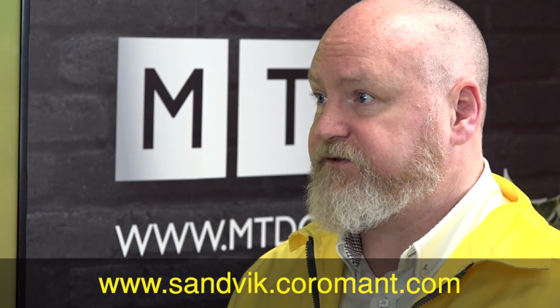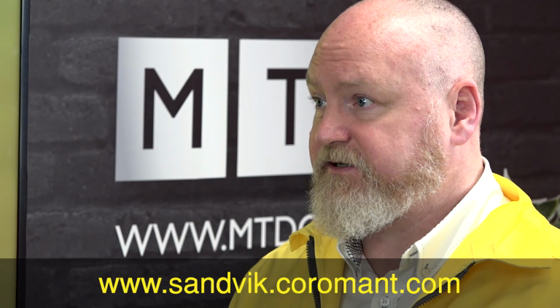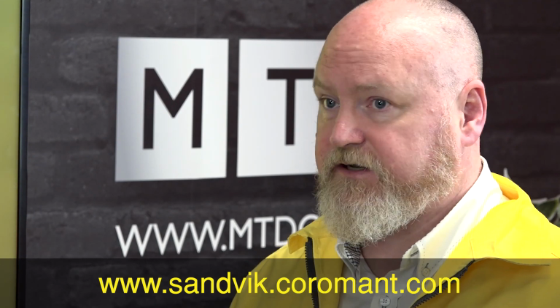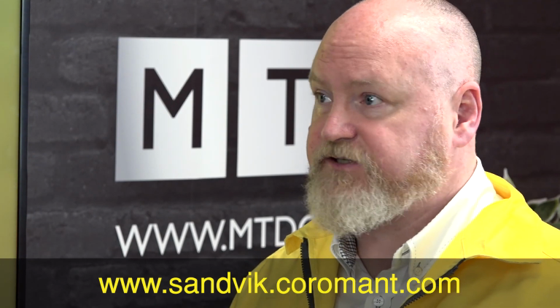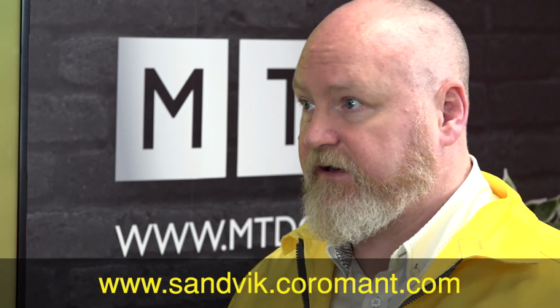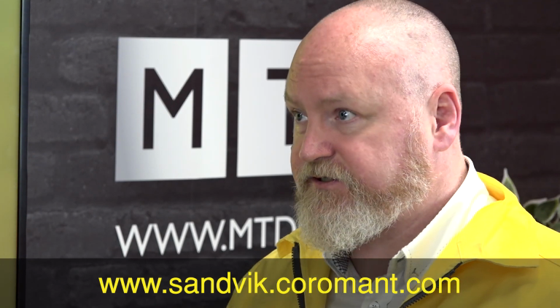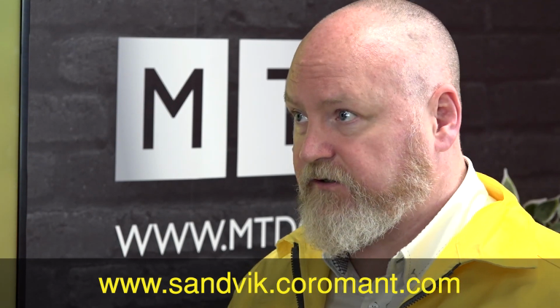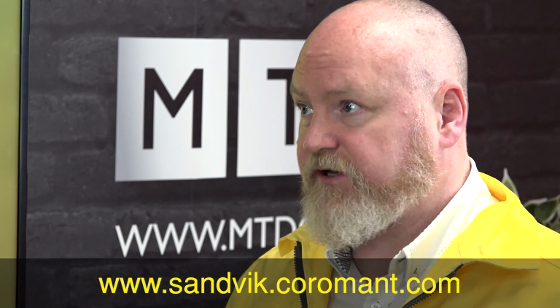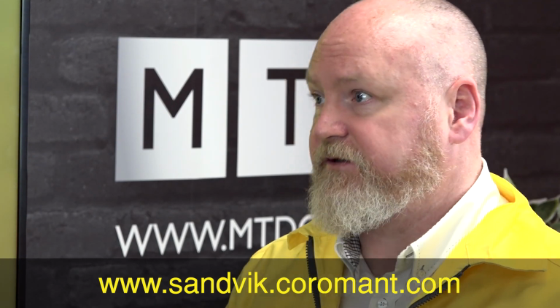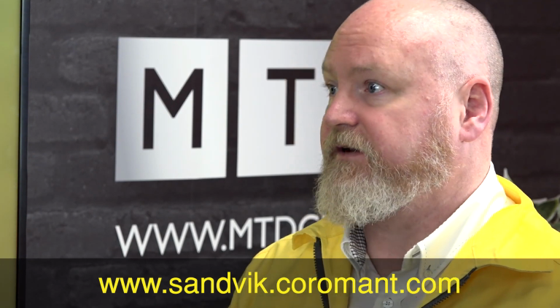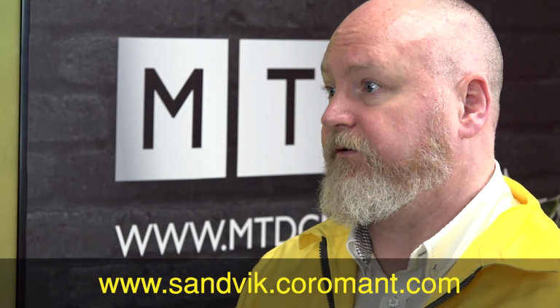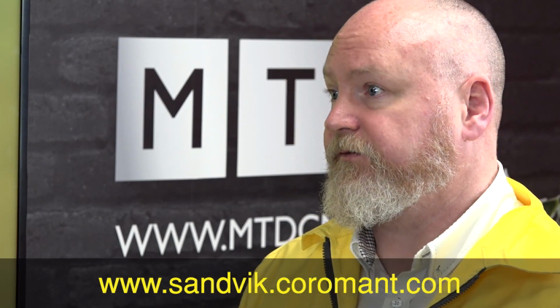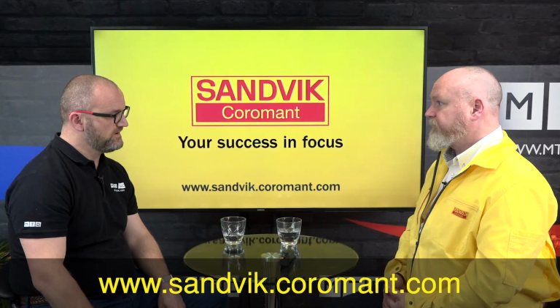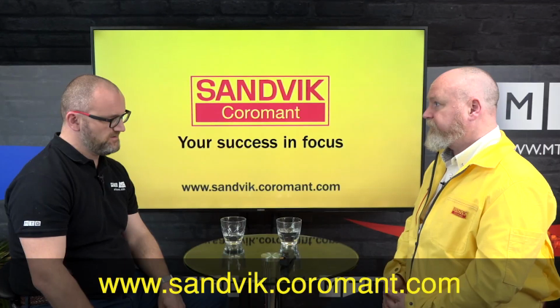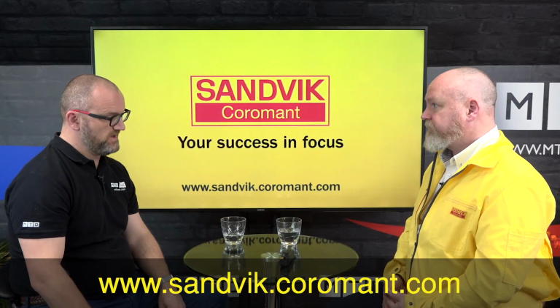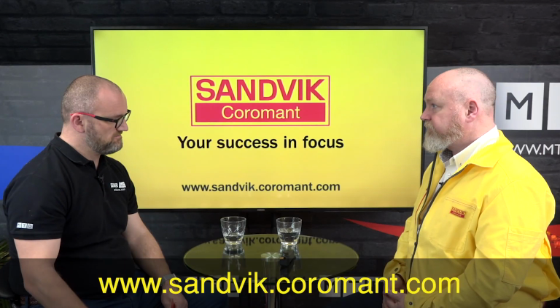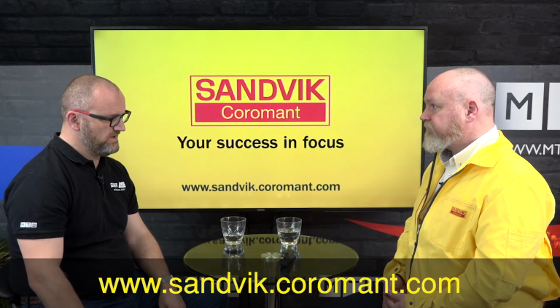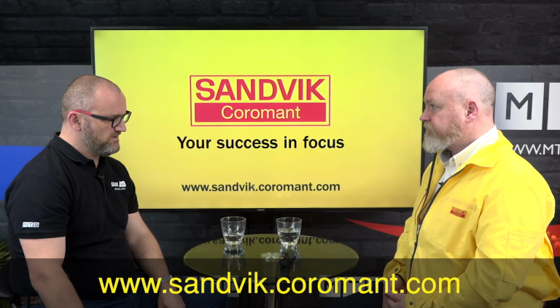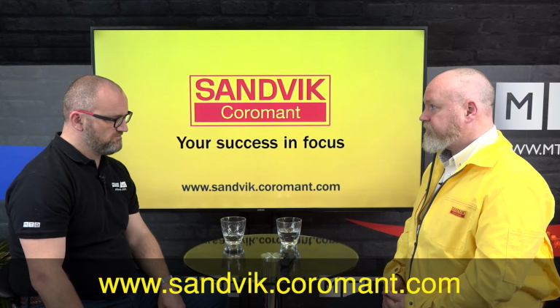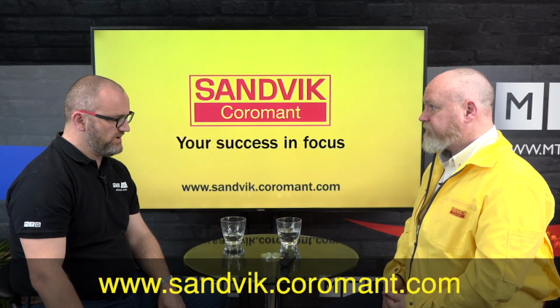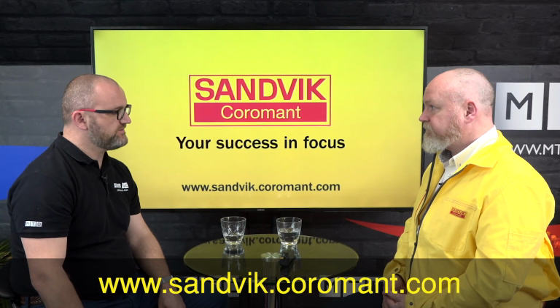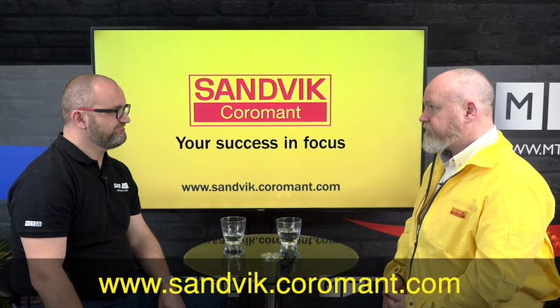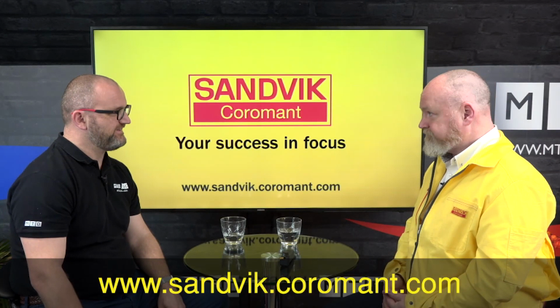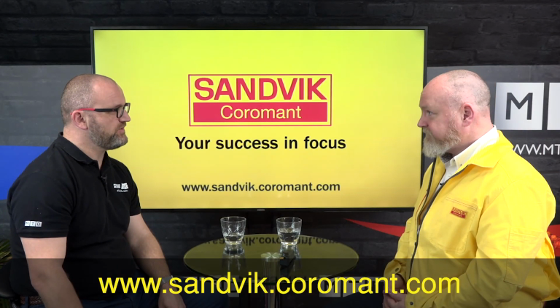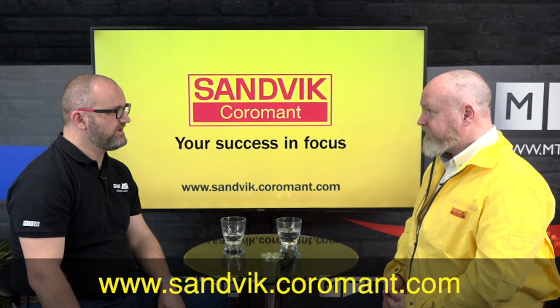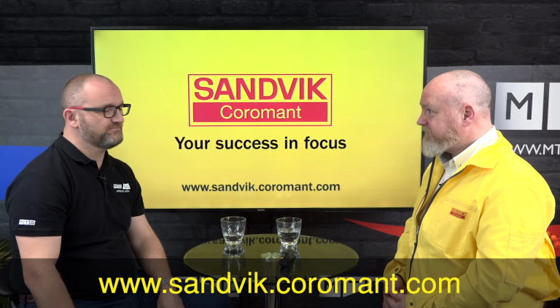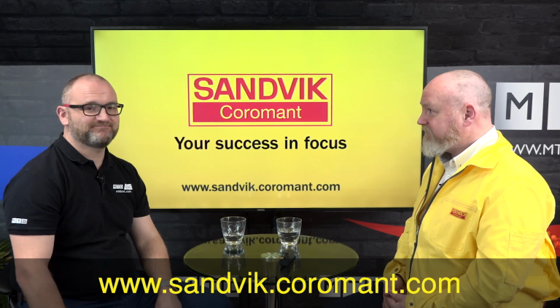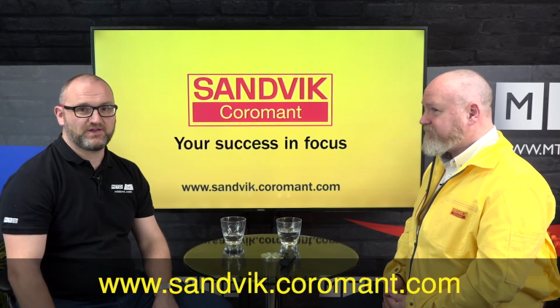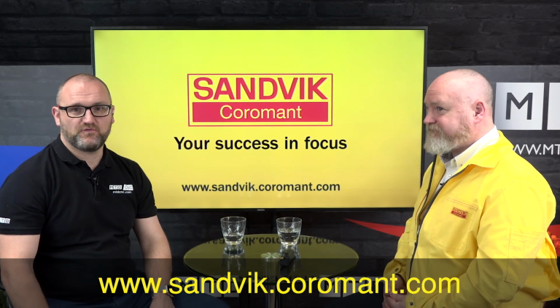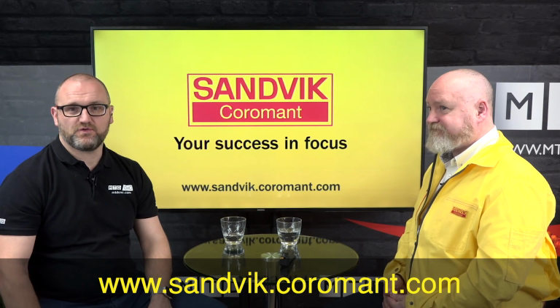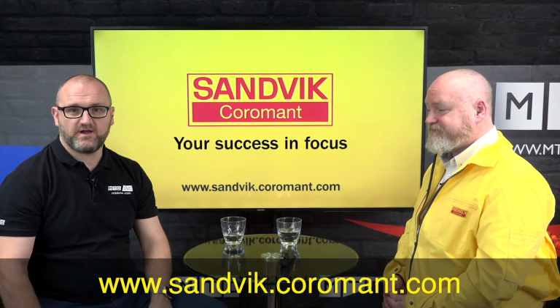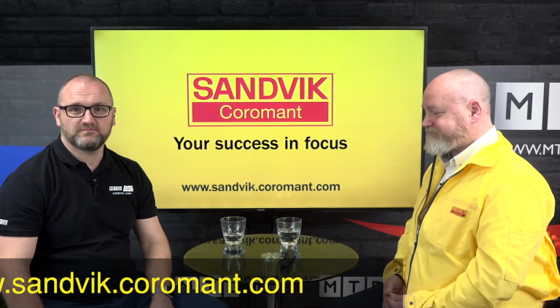Brilliant — thank you Lee, and thank you for watching at home.